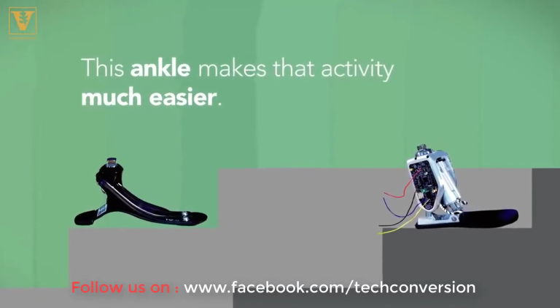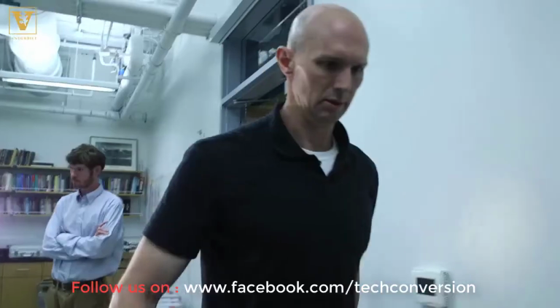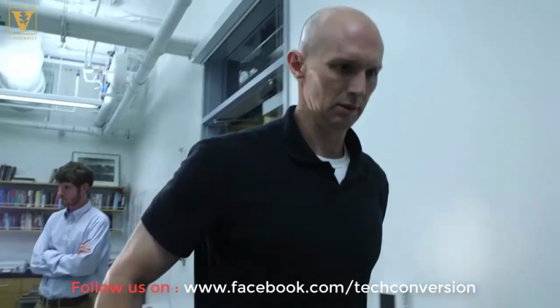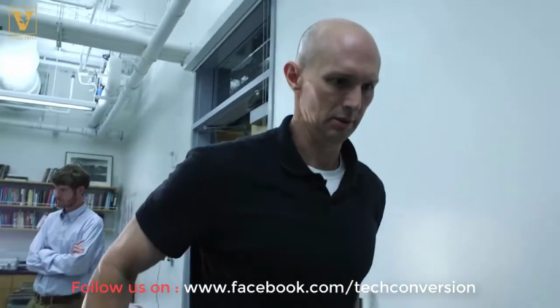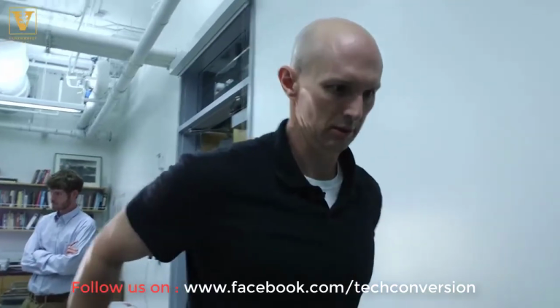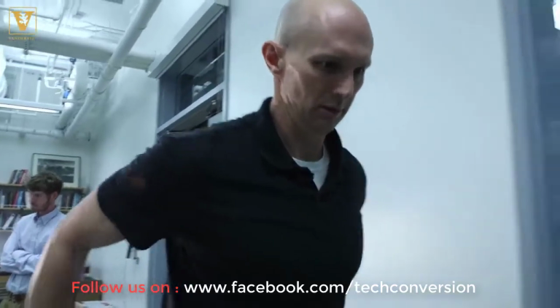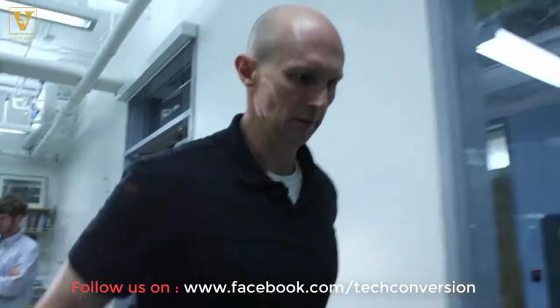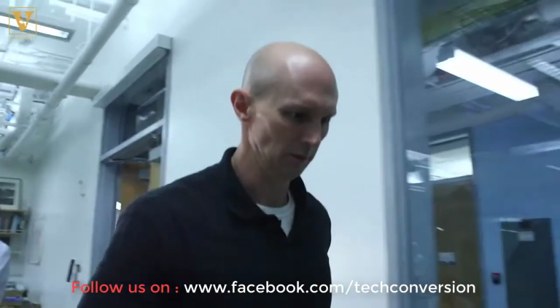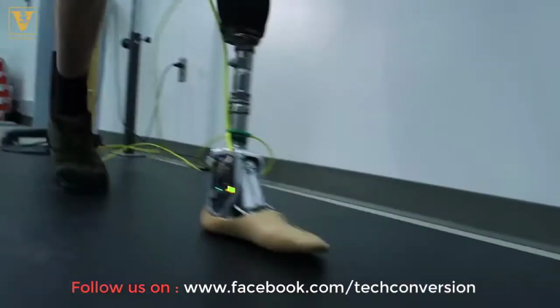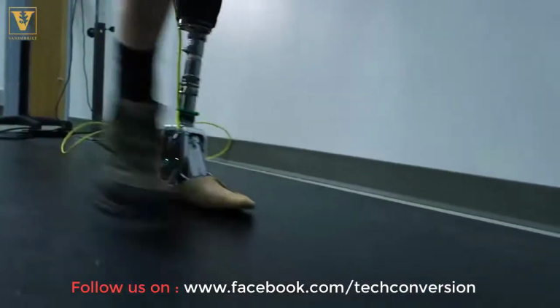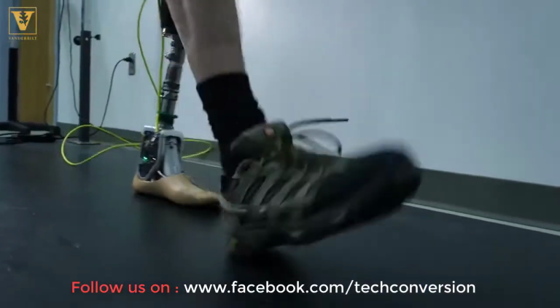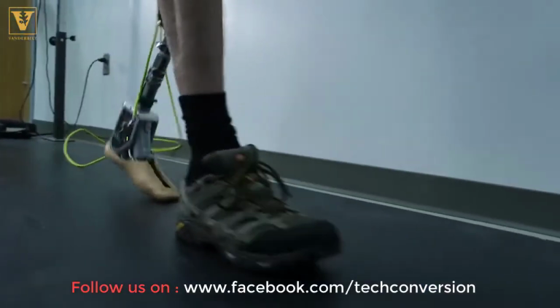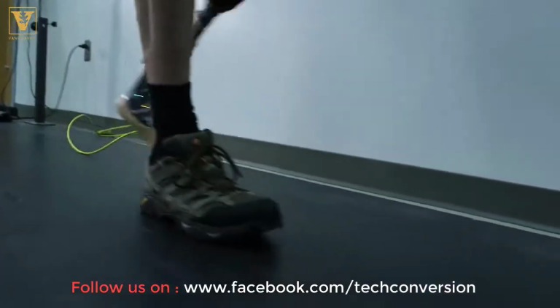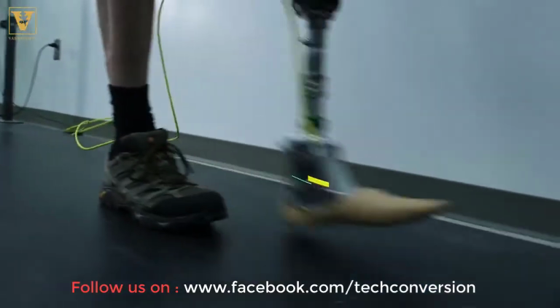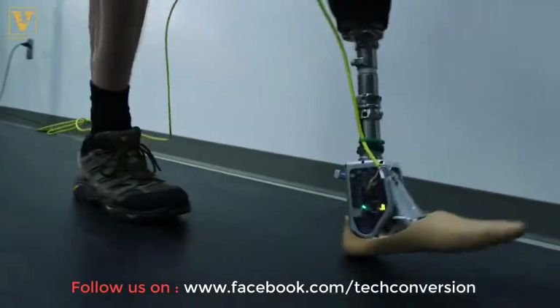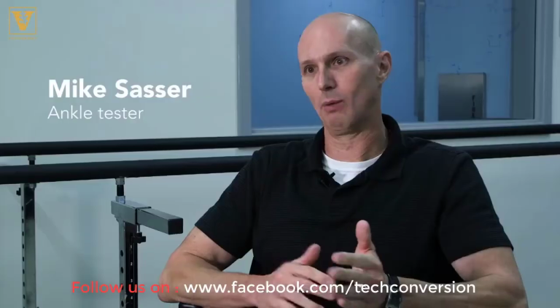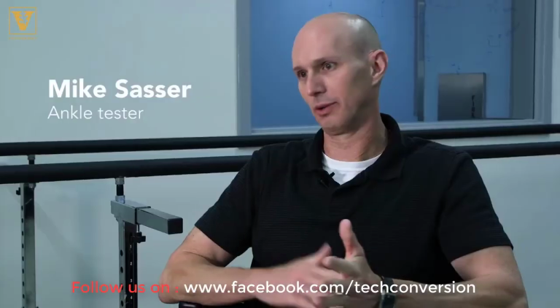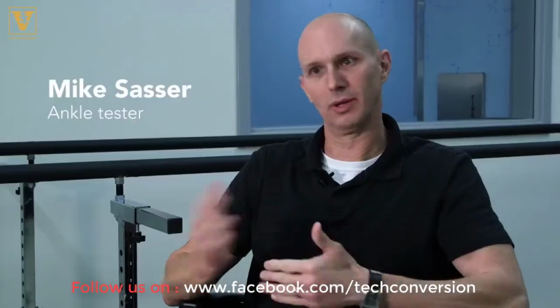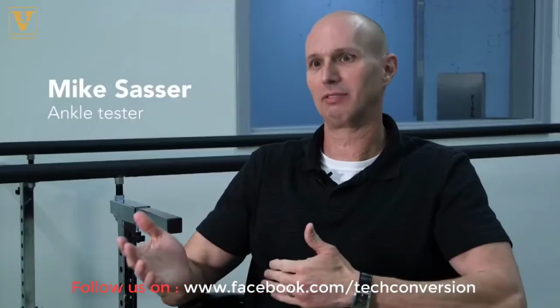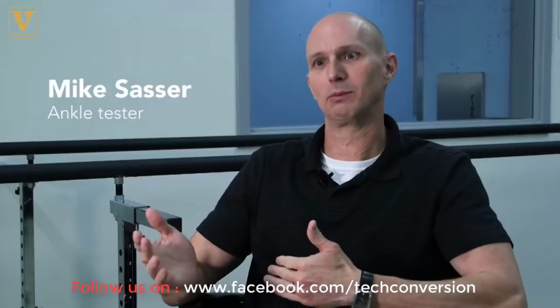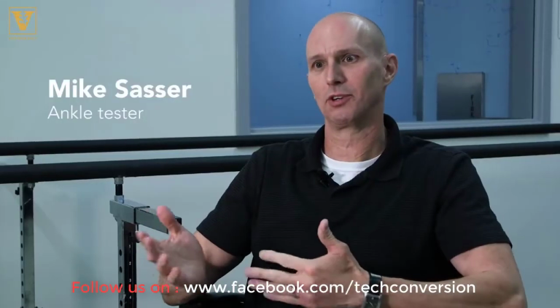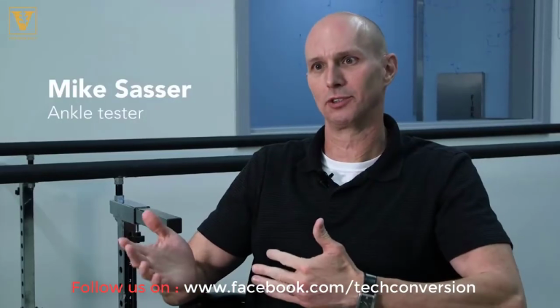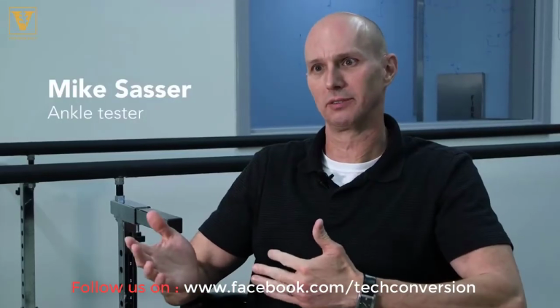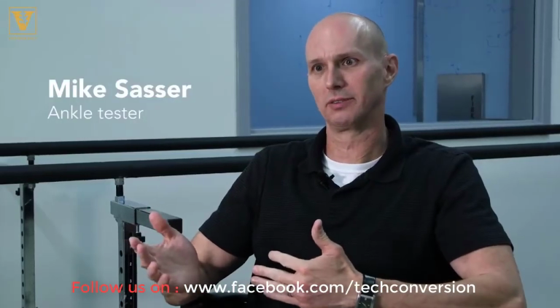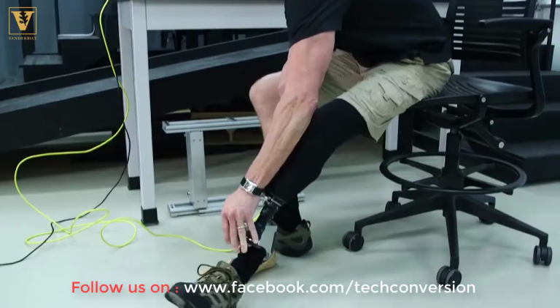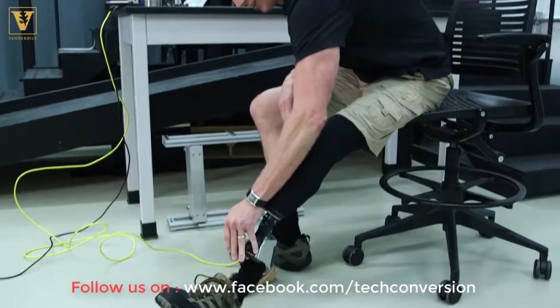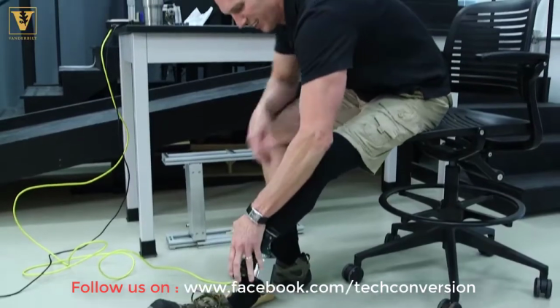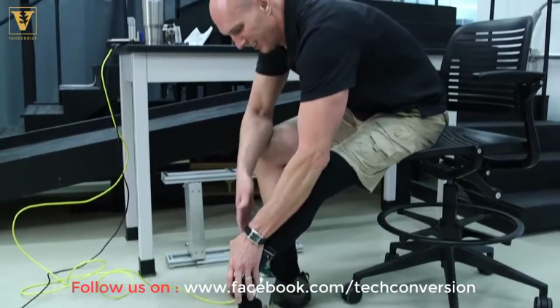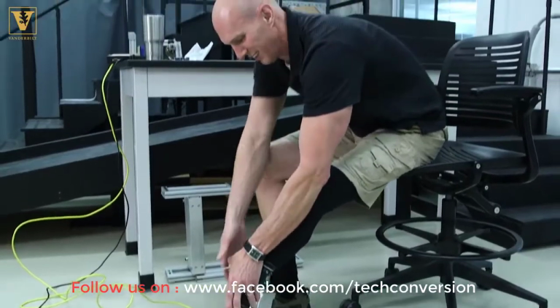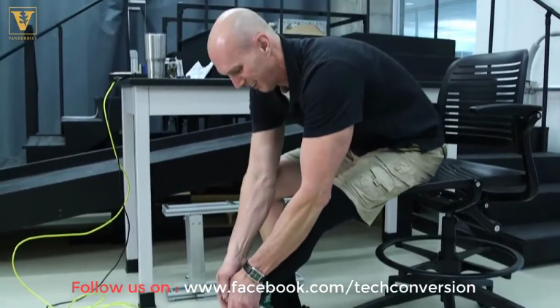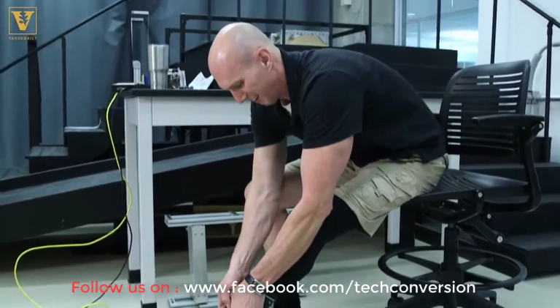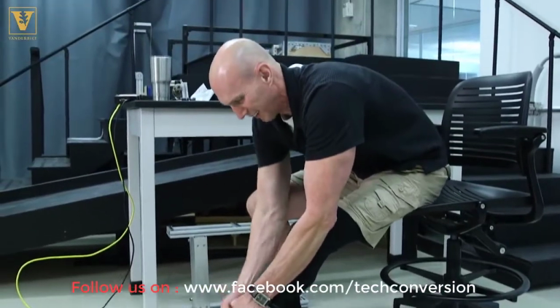I was in a car wreck, lost my foot, they put it back on. I went through a lifetime of surgeries and finally had it amputated.